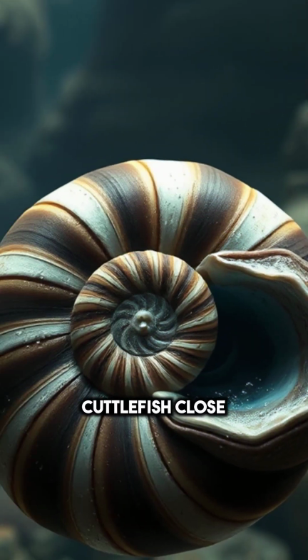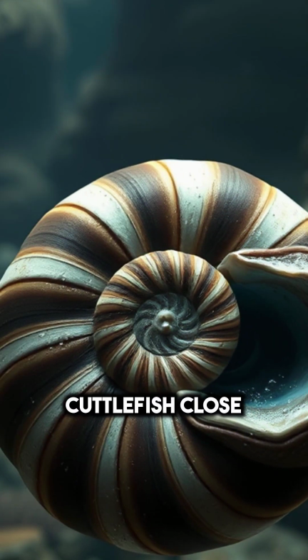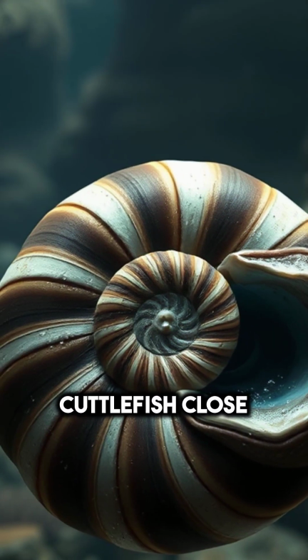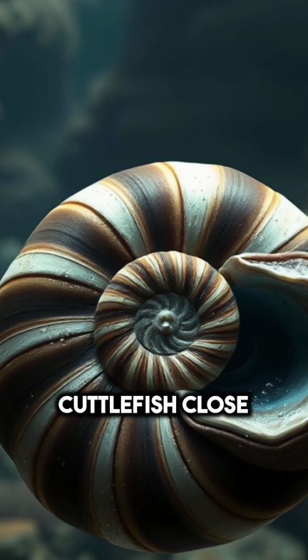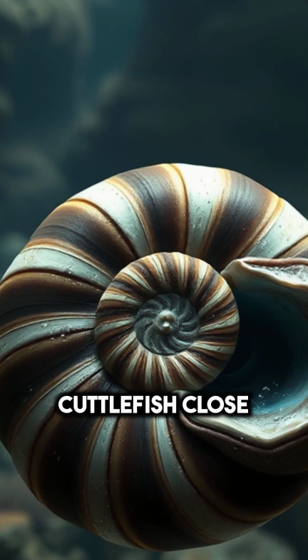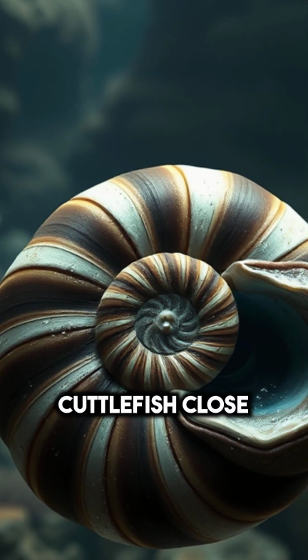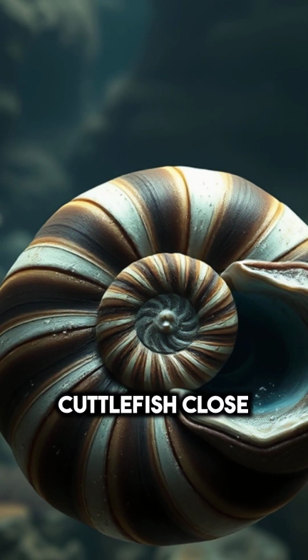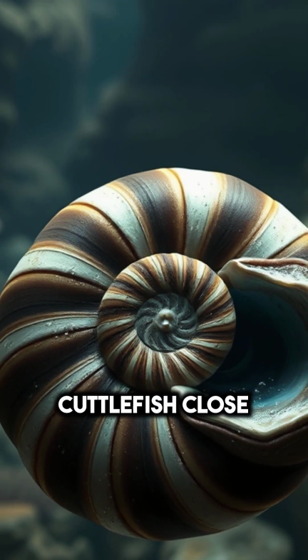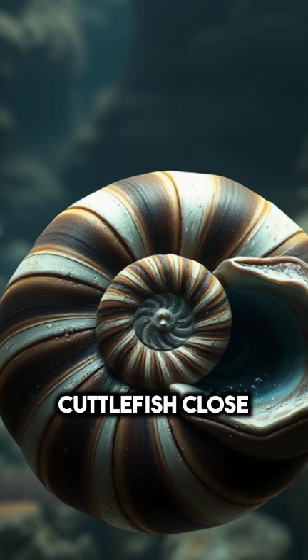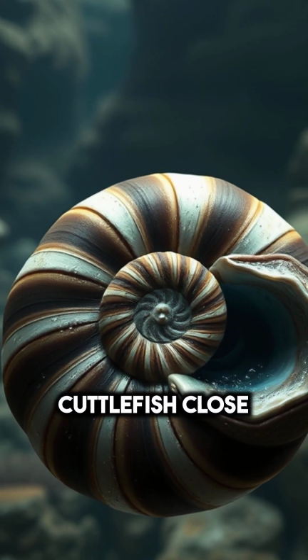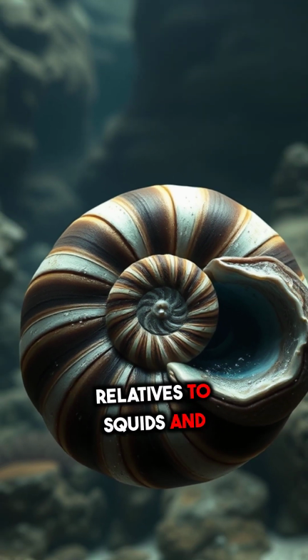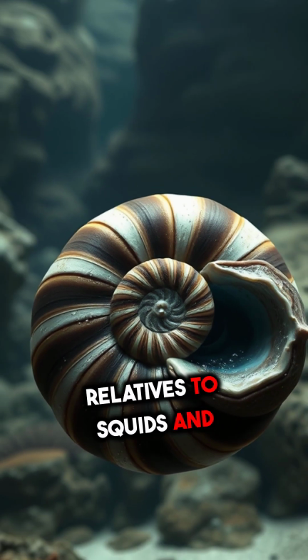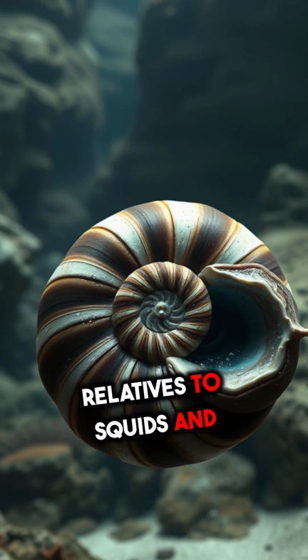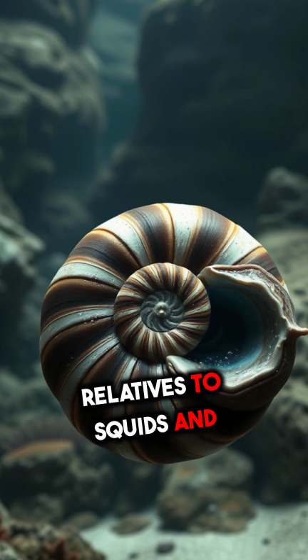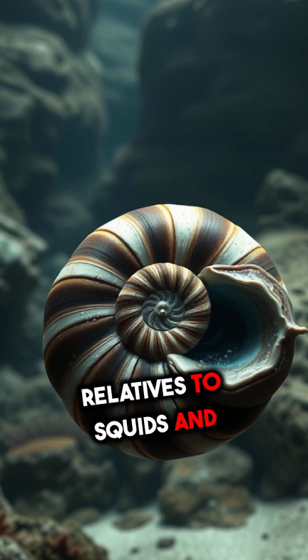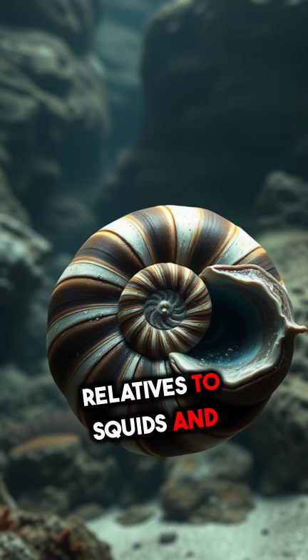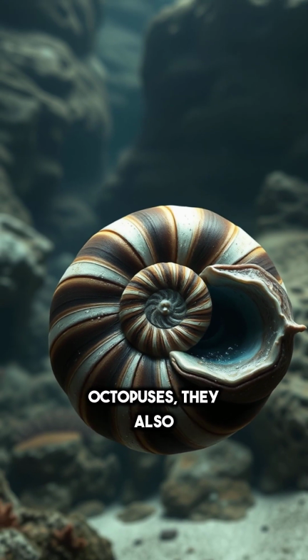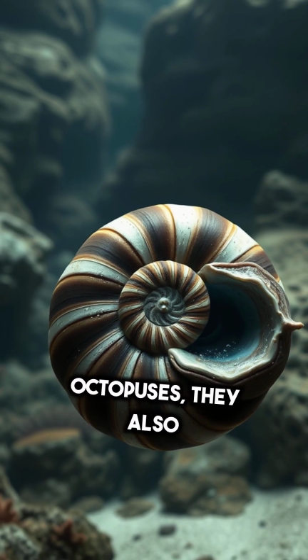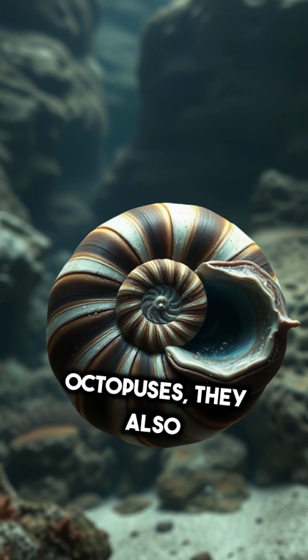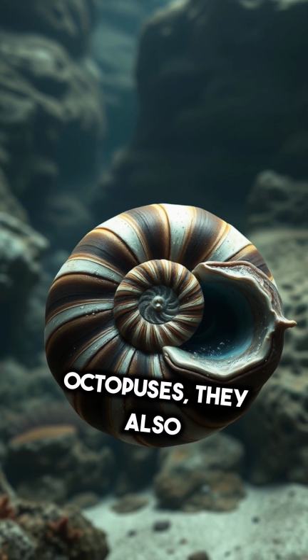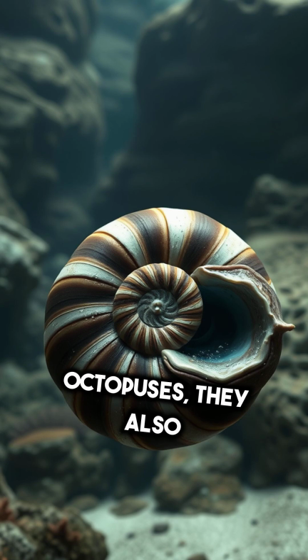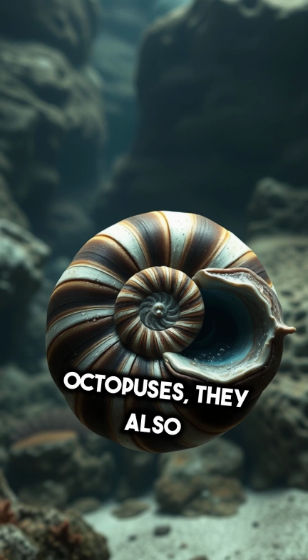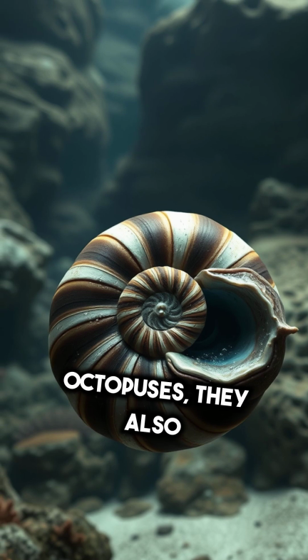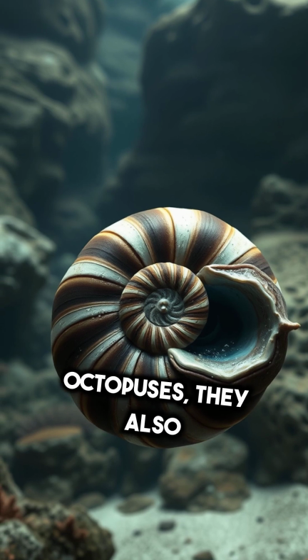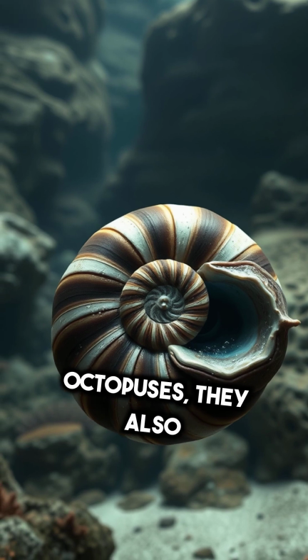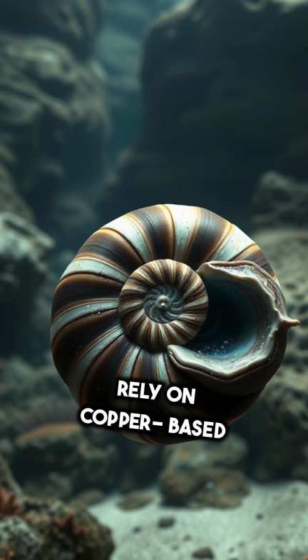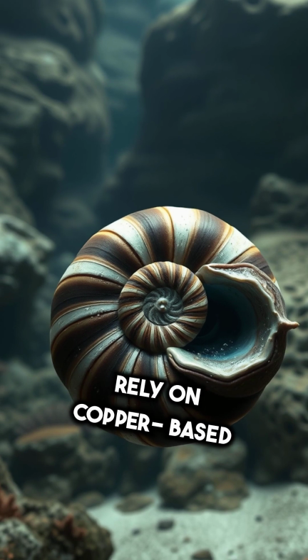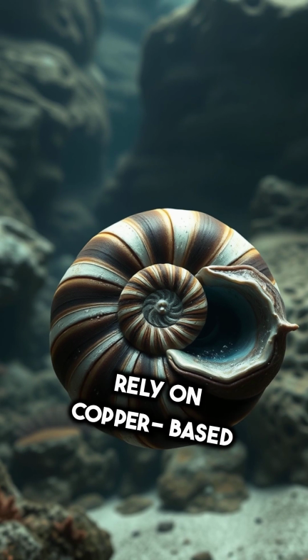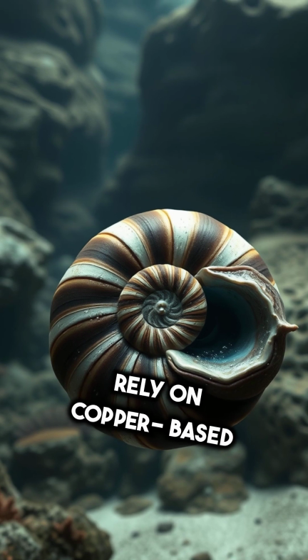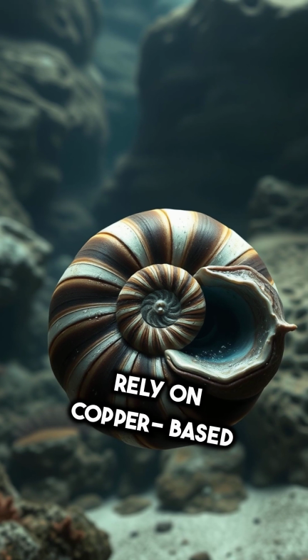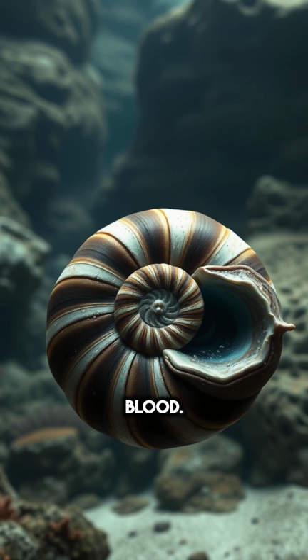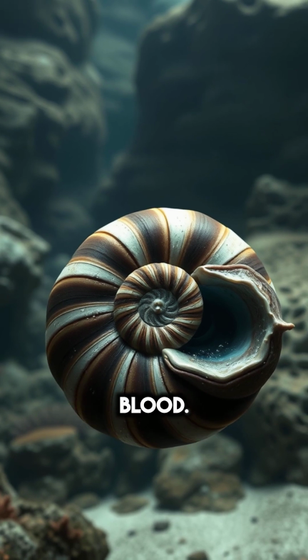Cuttlefish. Close relatives to squids and octopuses, they also rely on copper-based blood.